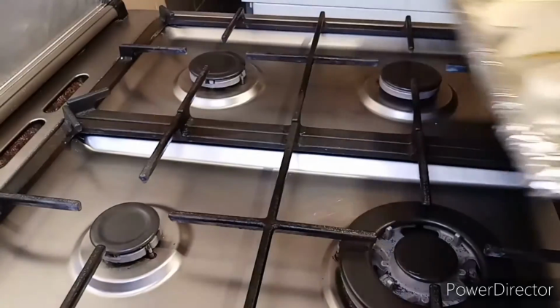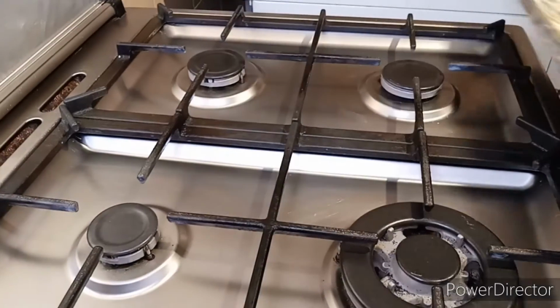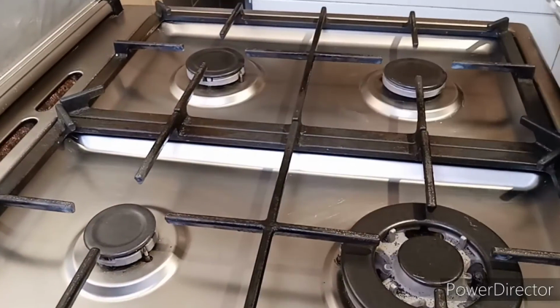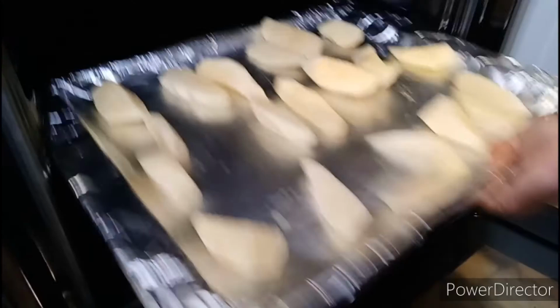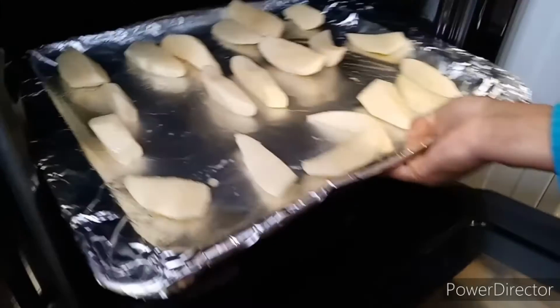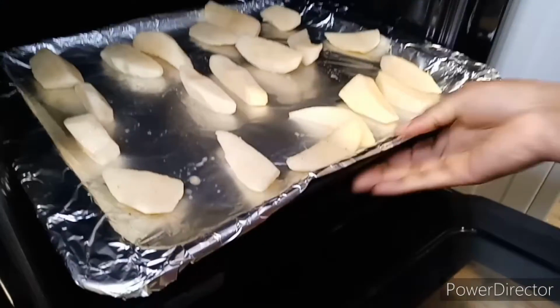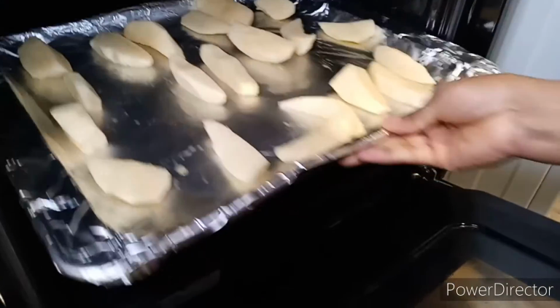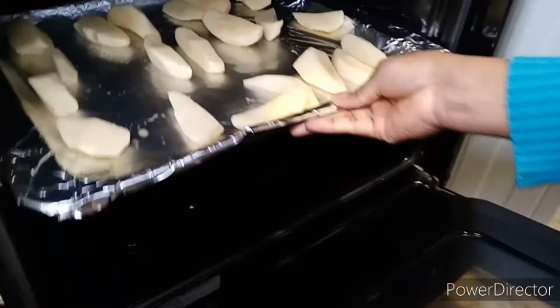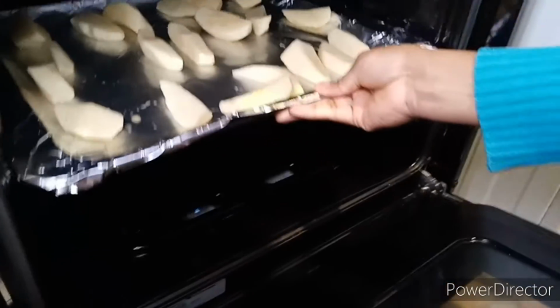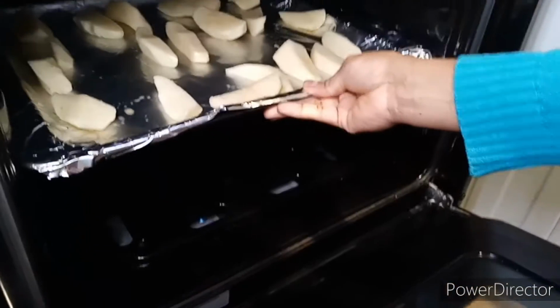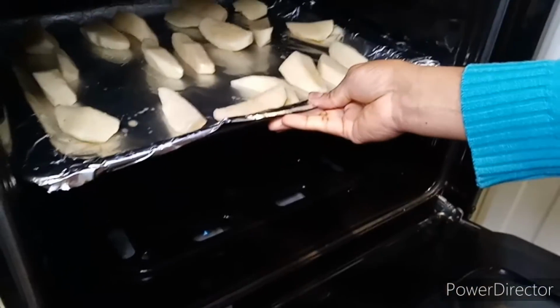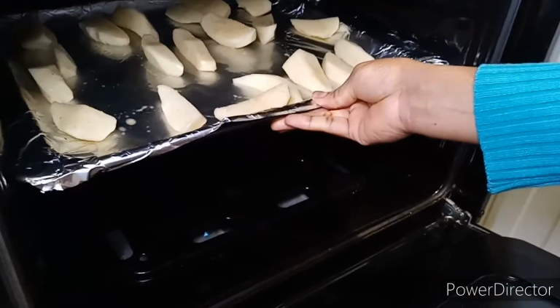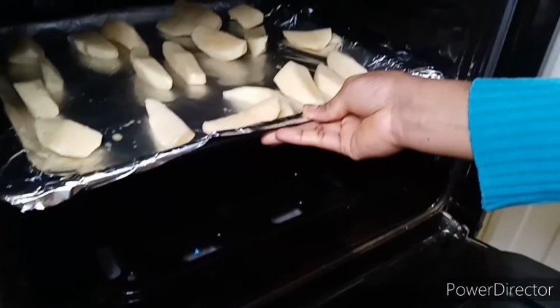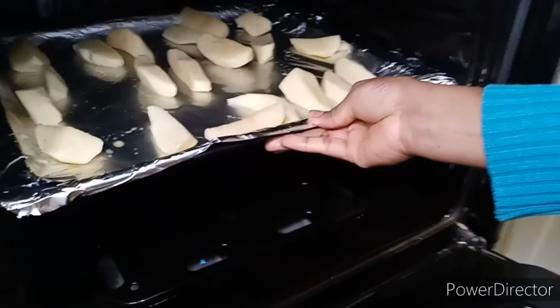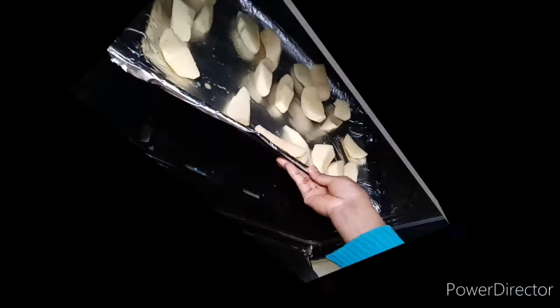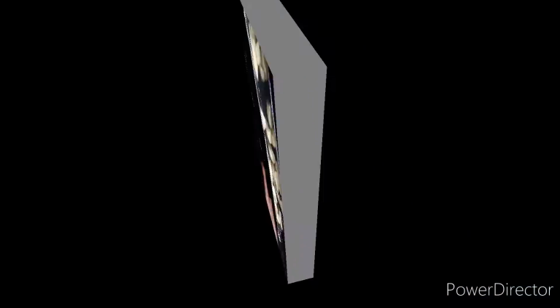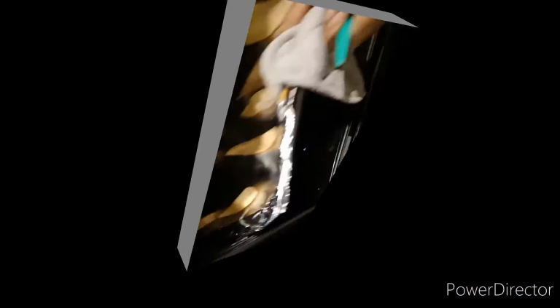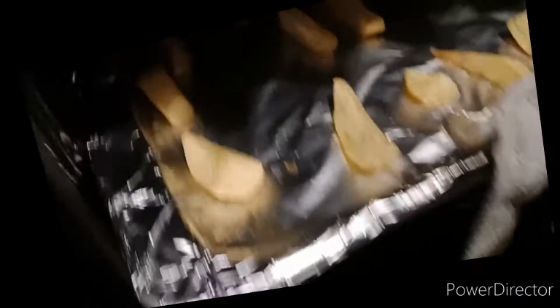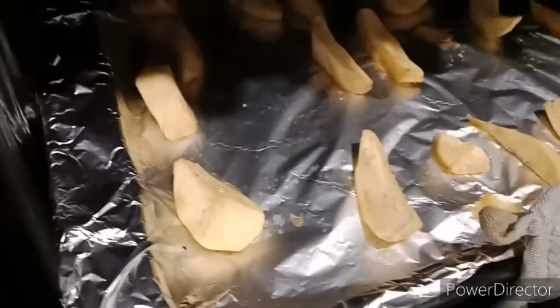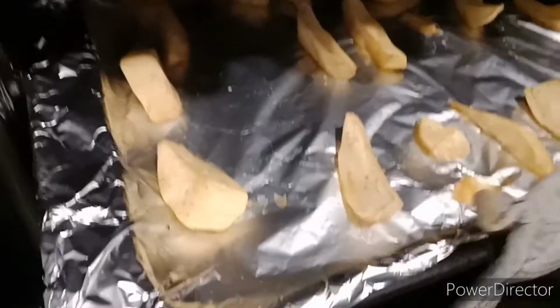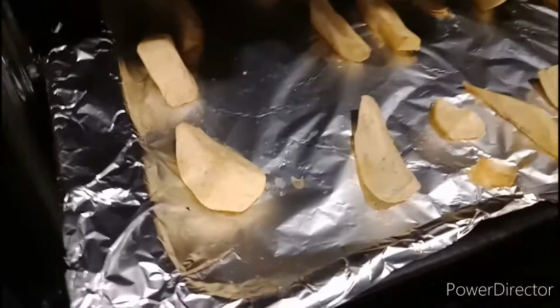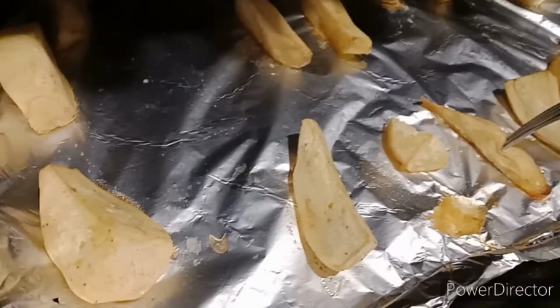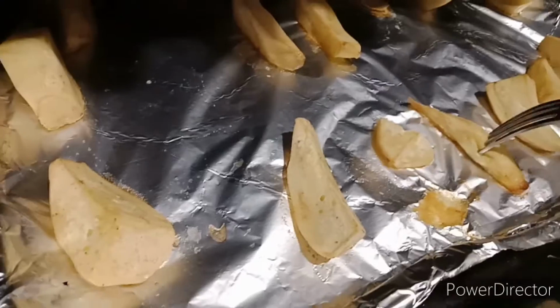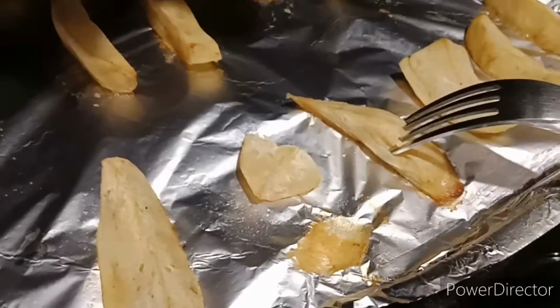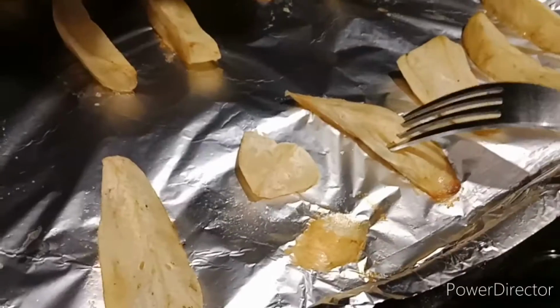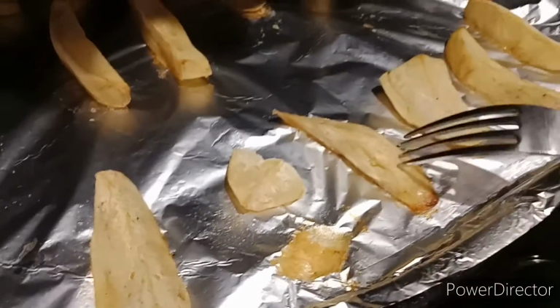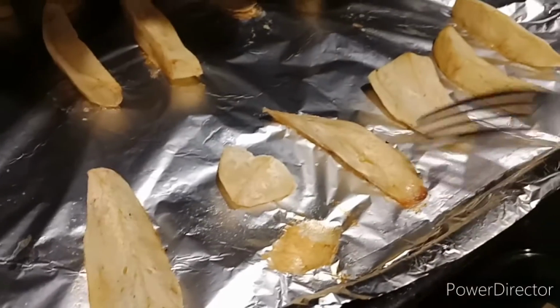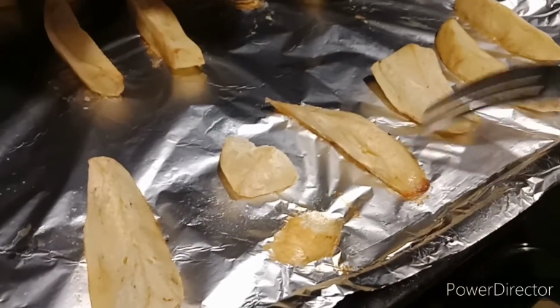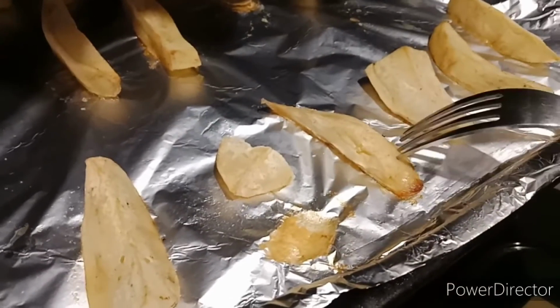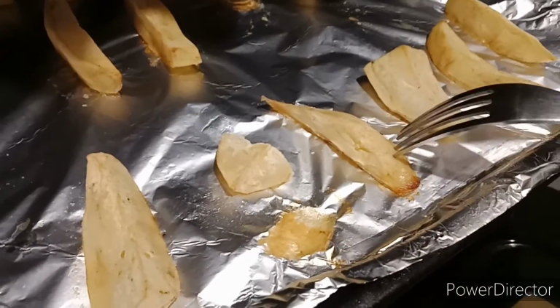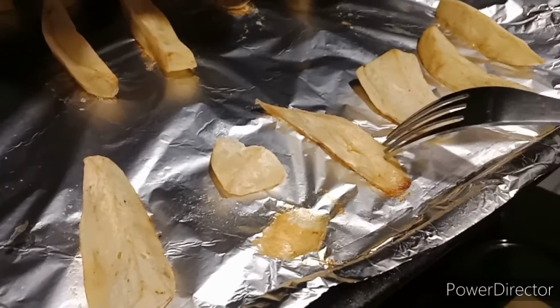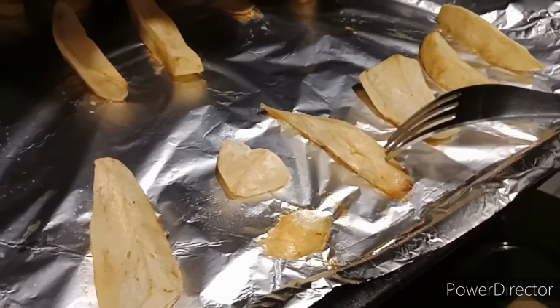You can also boil it for 5 minutes then put it in the oven for a quick bake. This is it after 18 minutes — it's done.